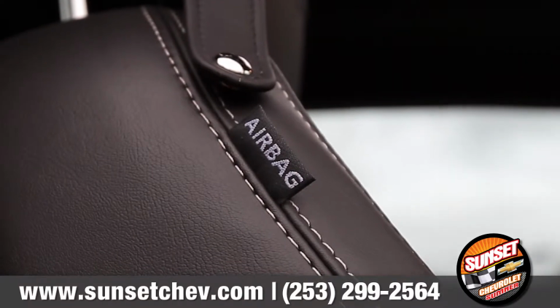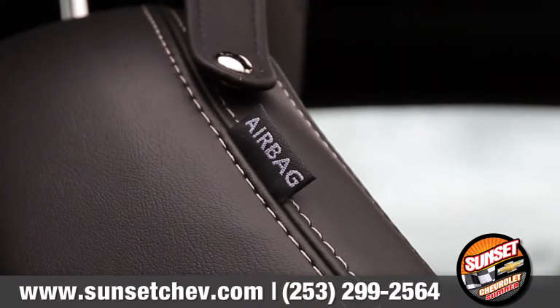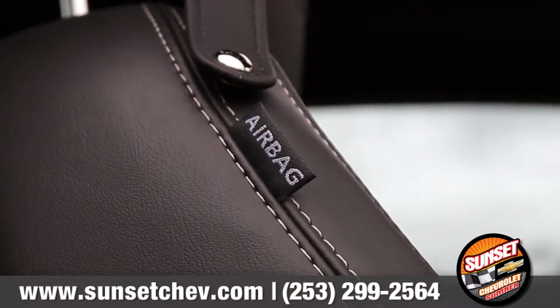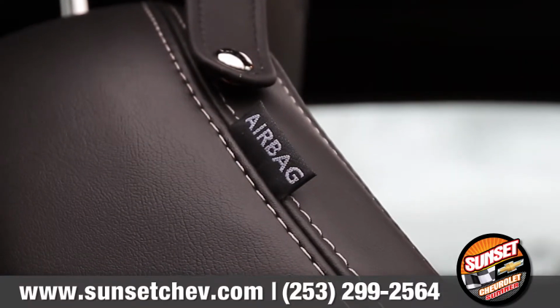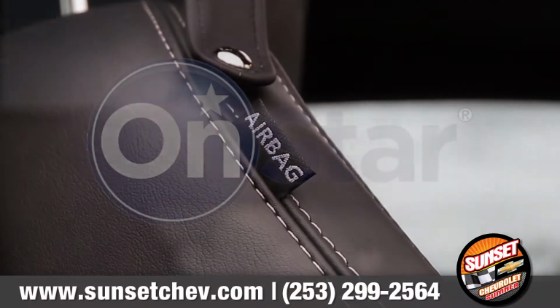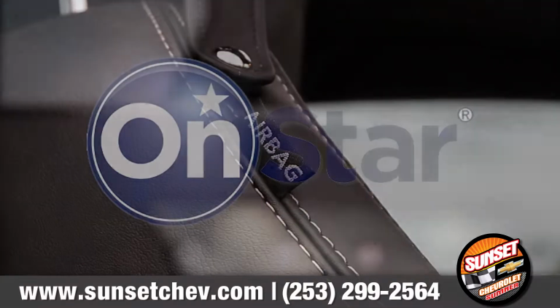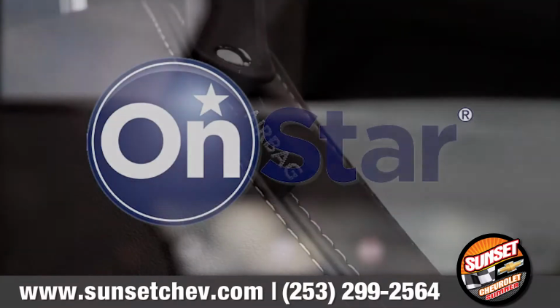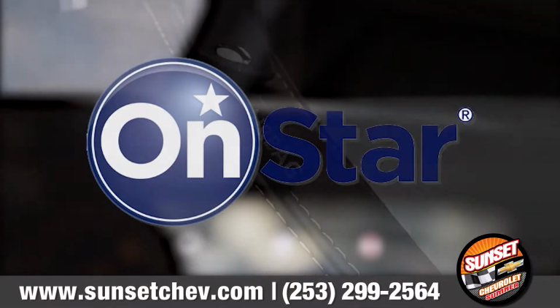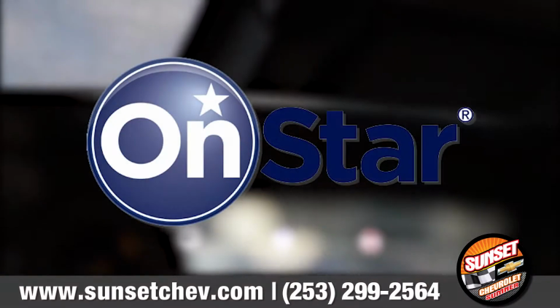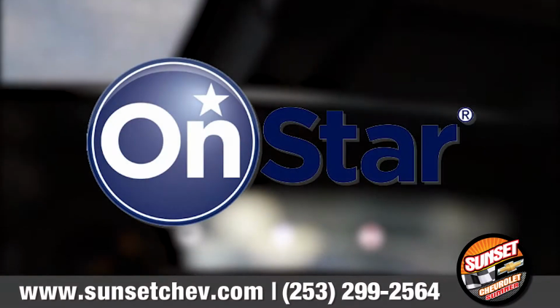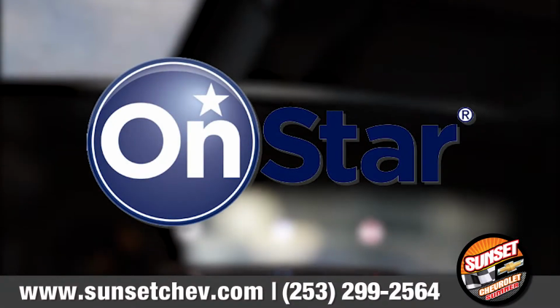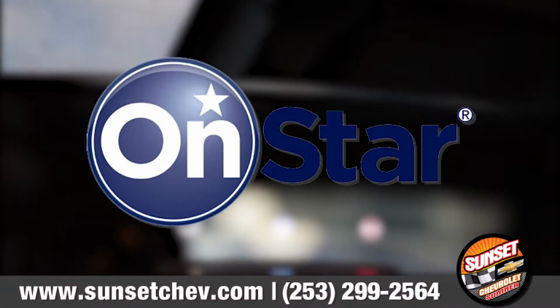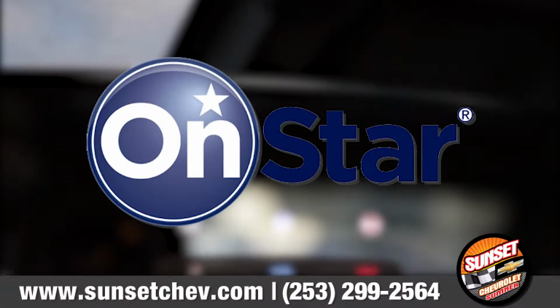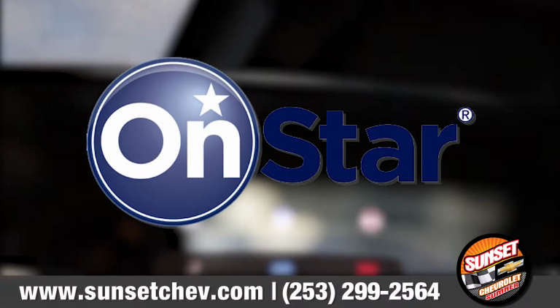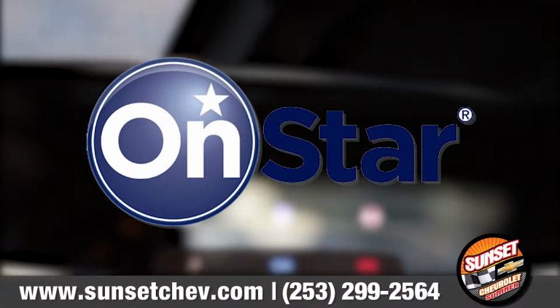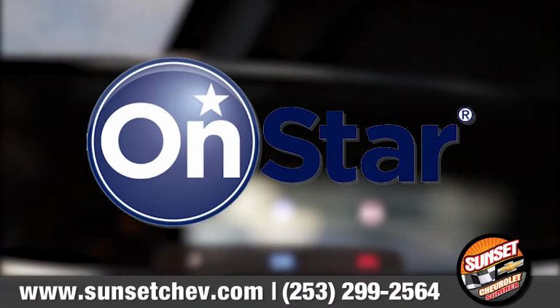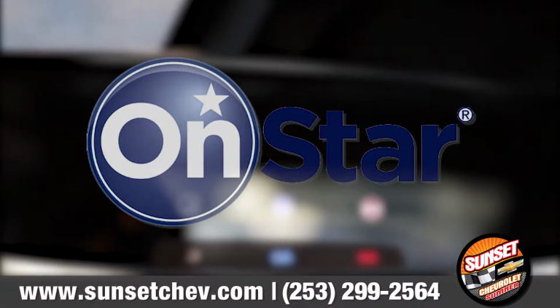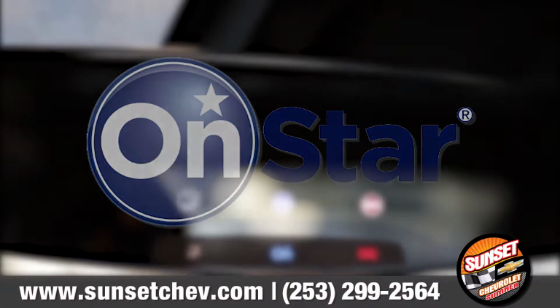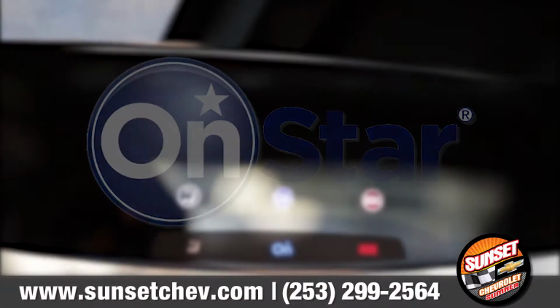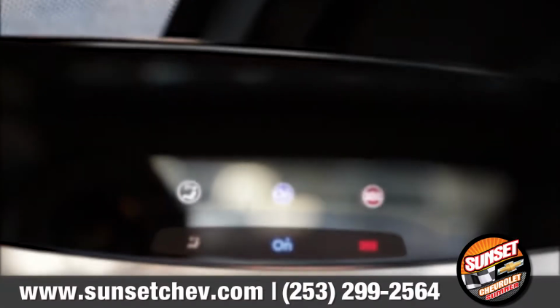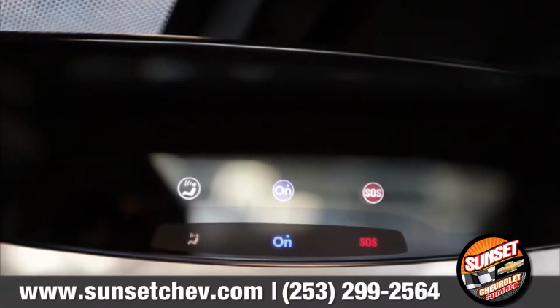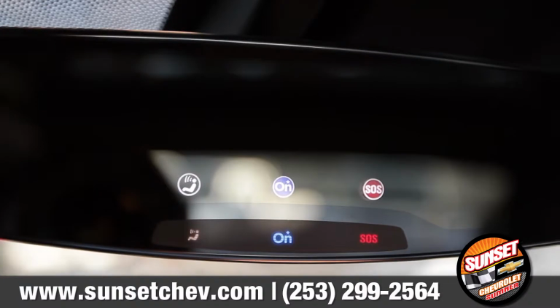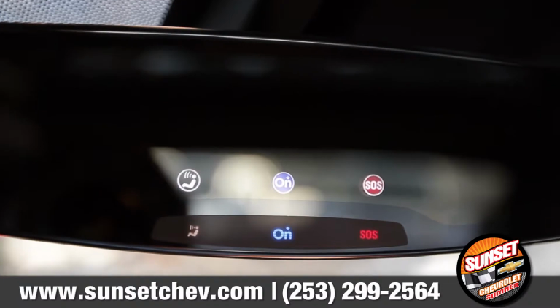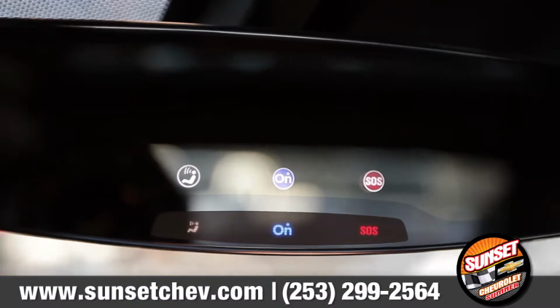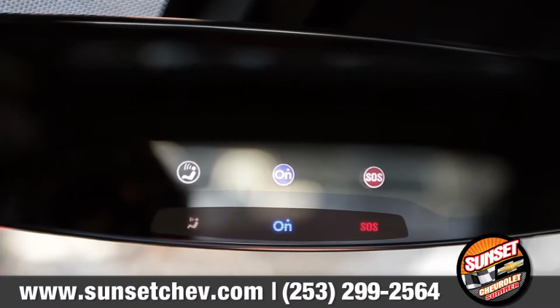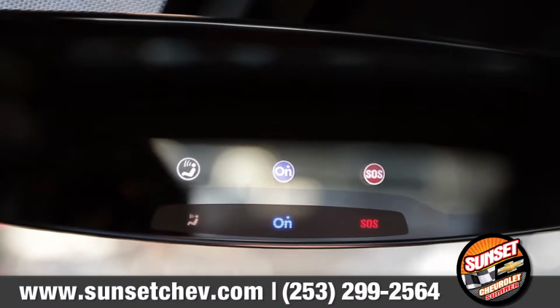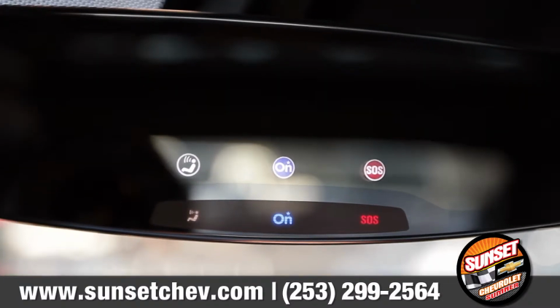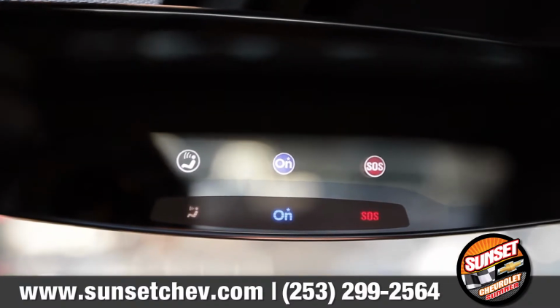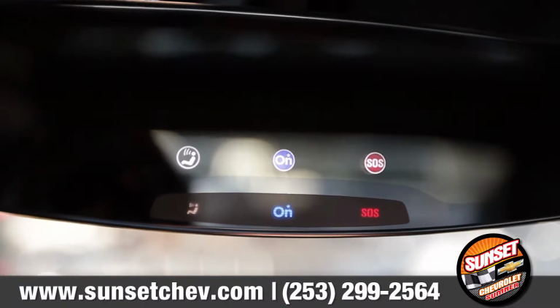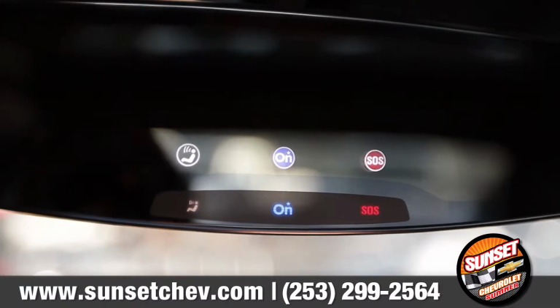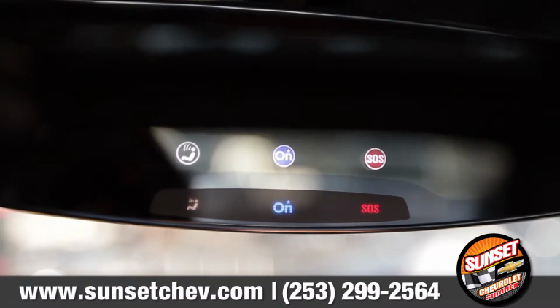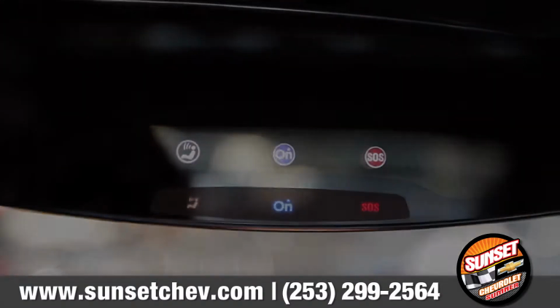In addition to all this, there's OnStar with automatic crash response, which automatically connects you to an emergency service in the event of an accident.